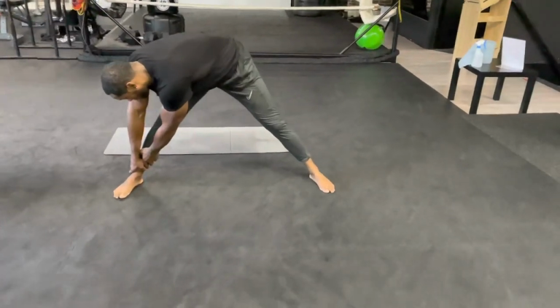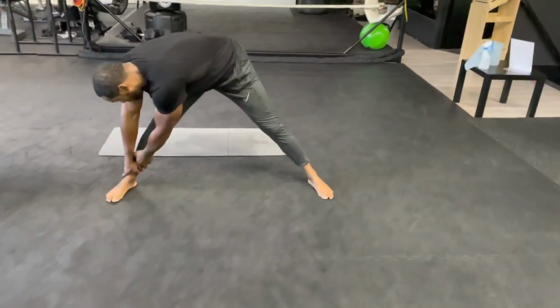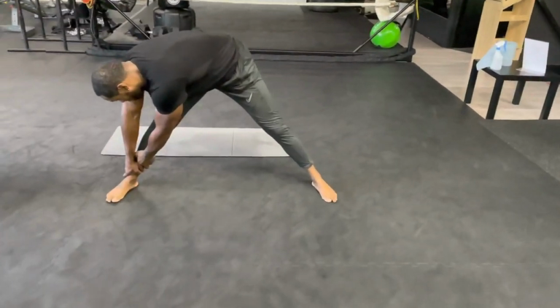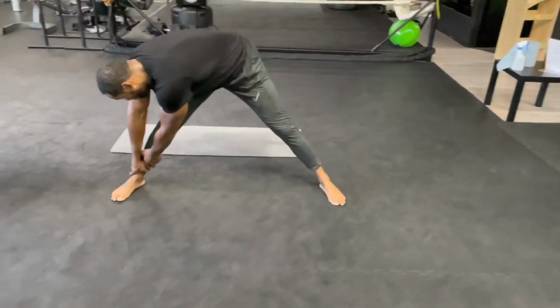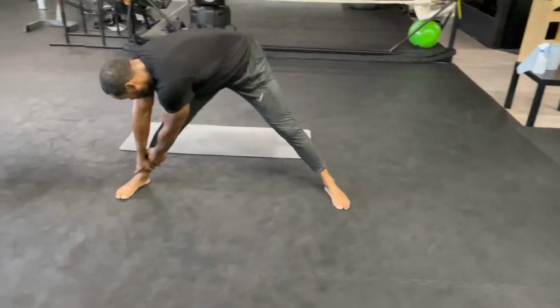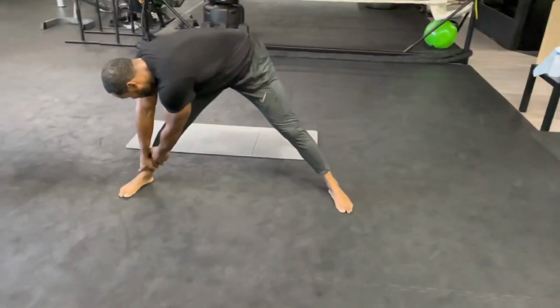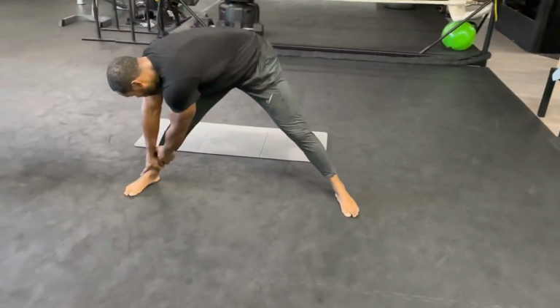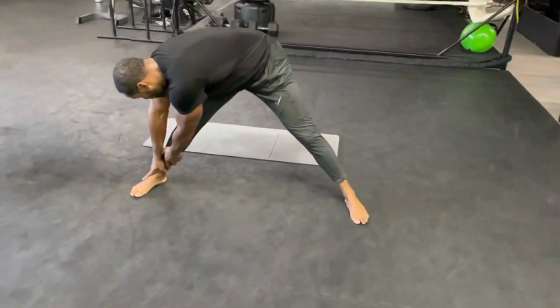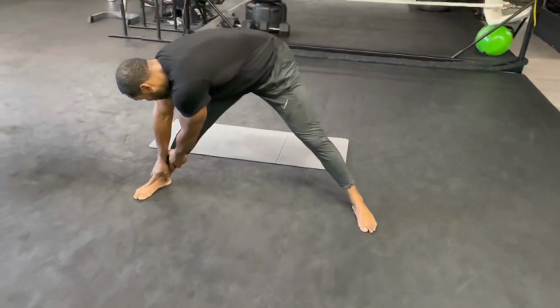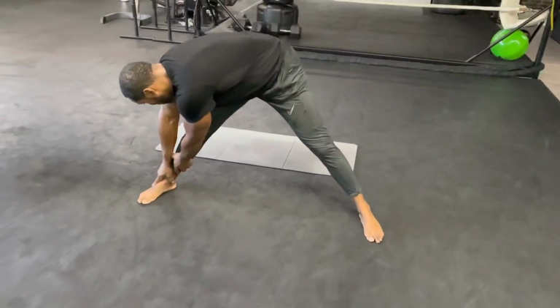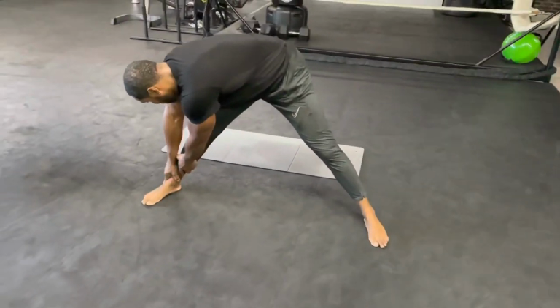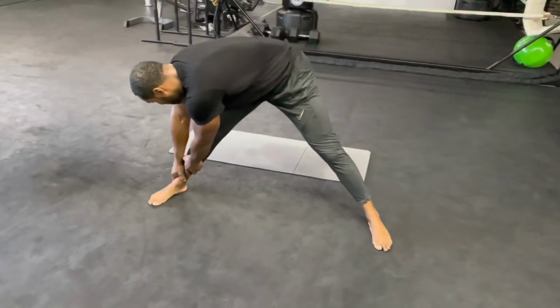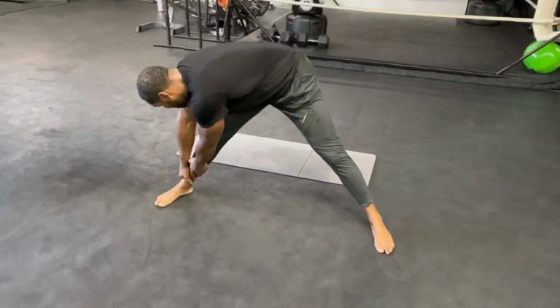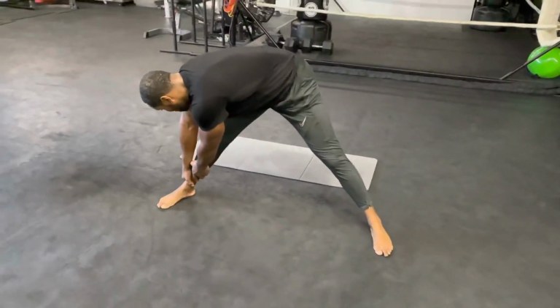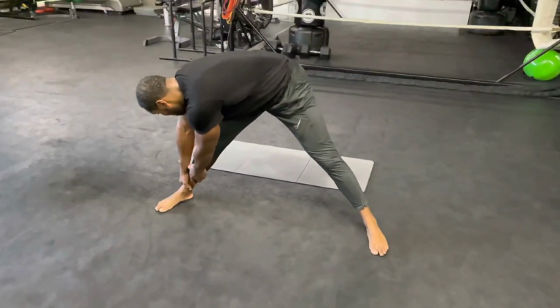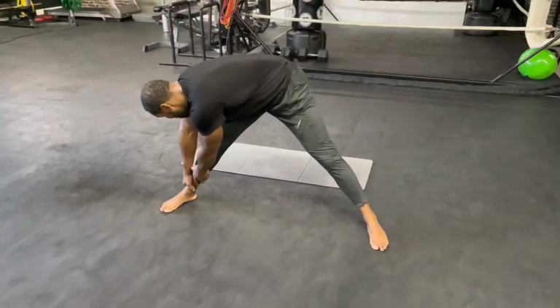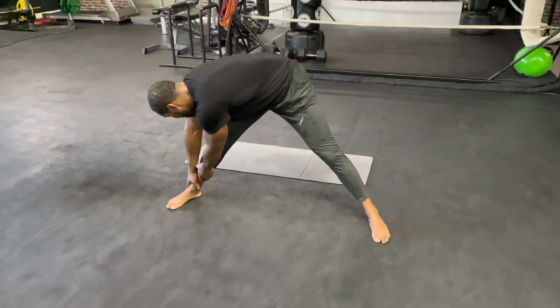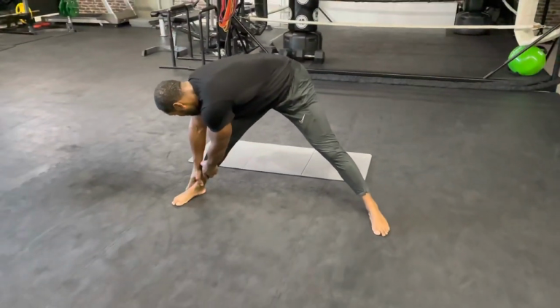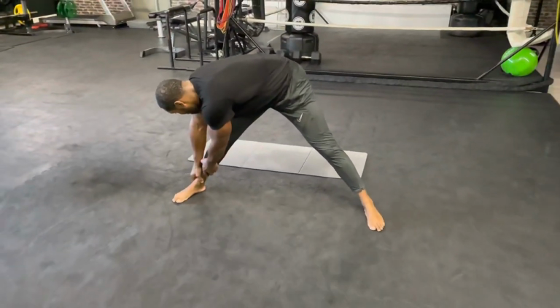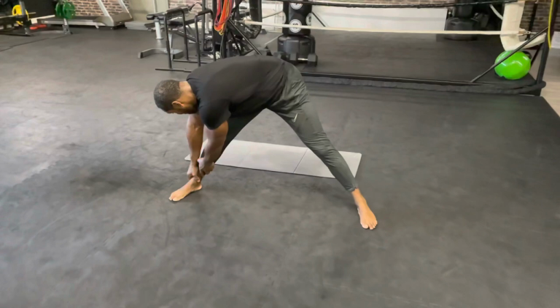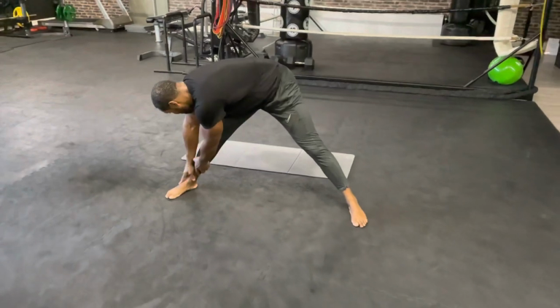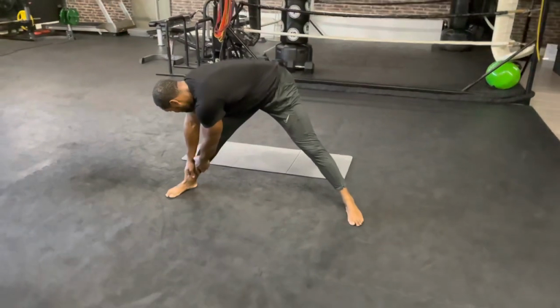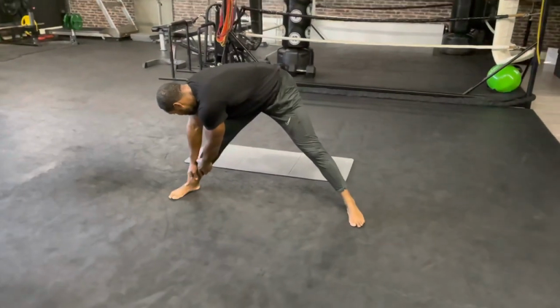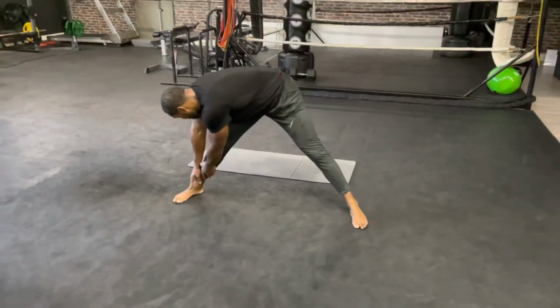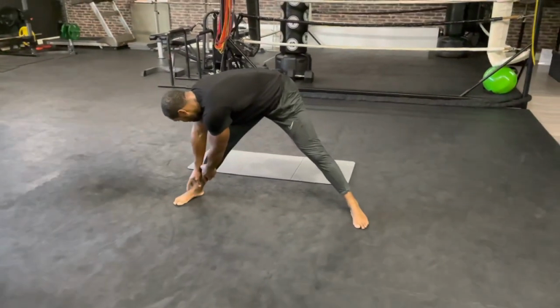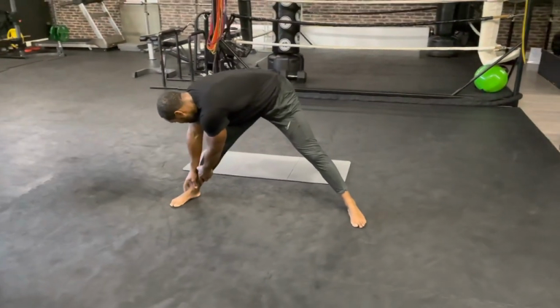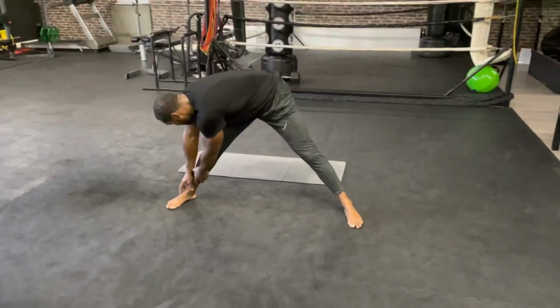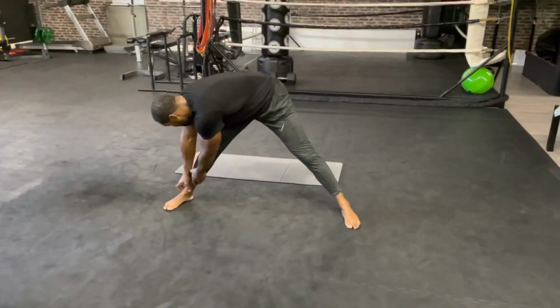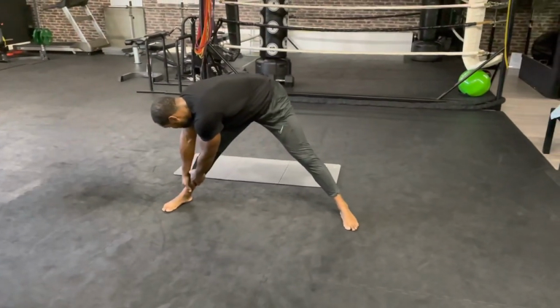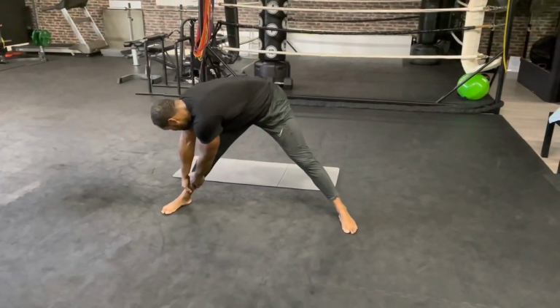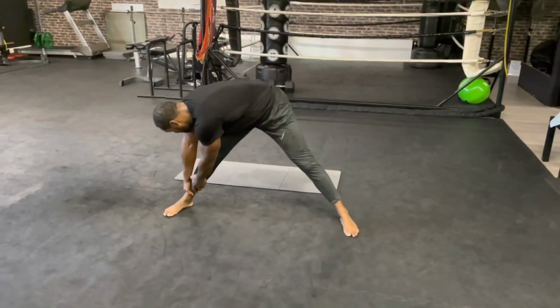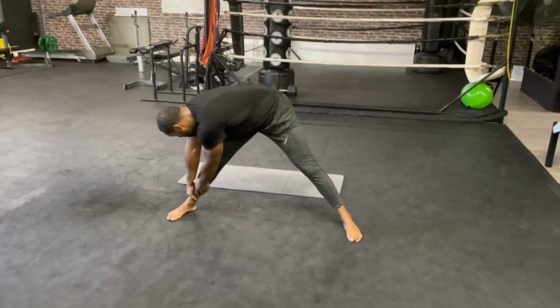If you need to relax or bend your knees, don't worry — do as much as you can. Five, four, three, two, one.